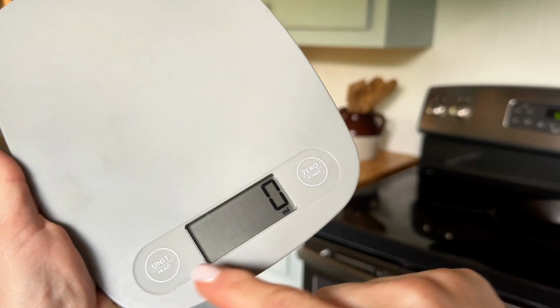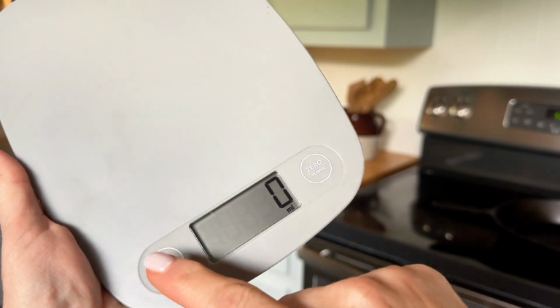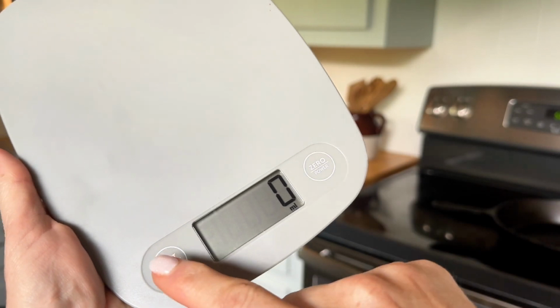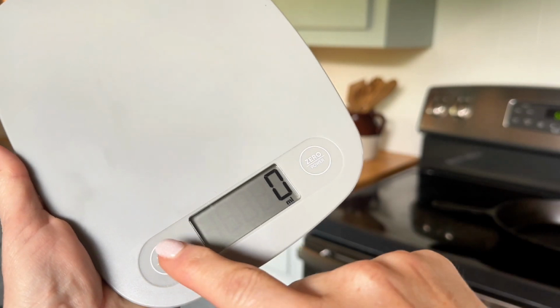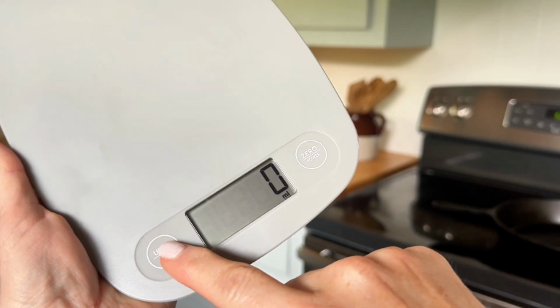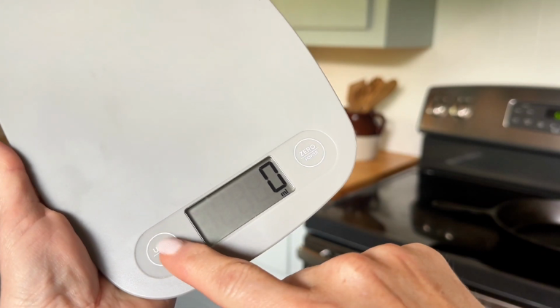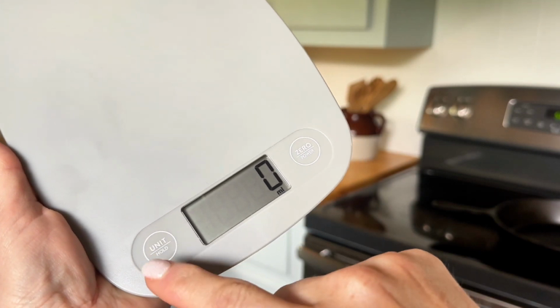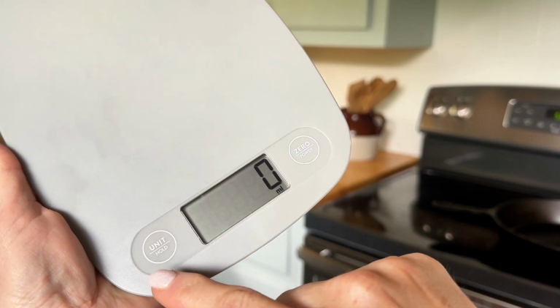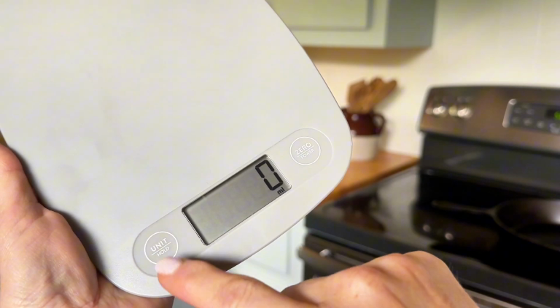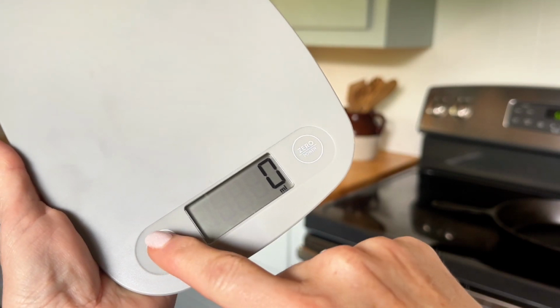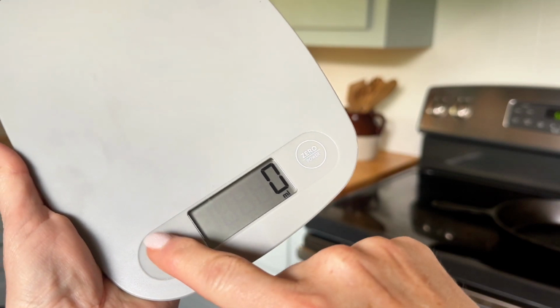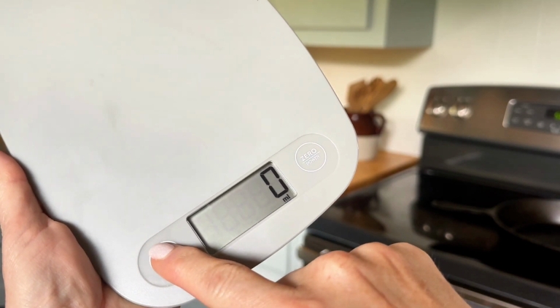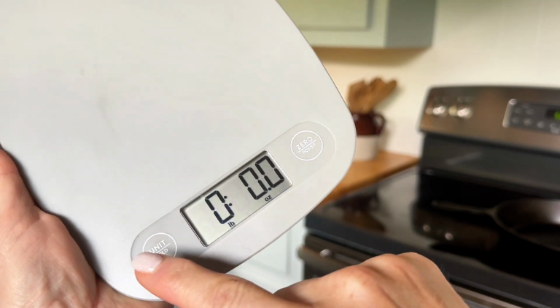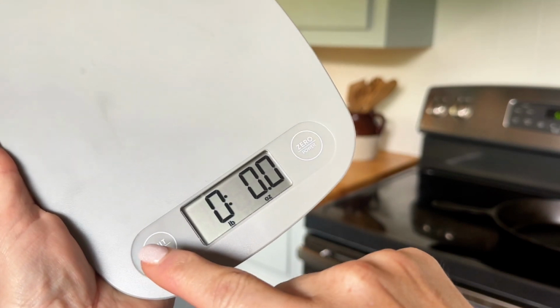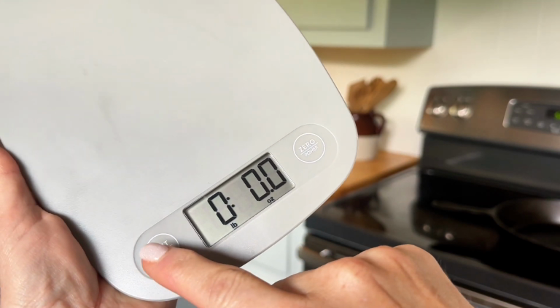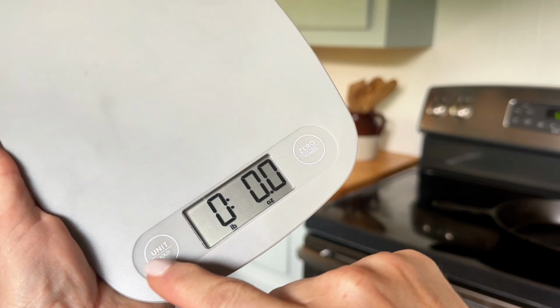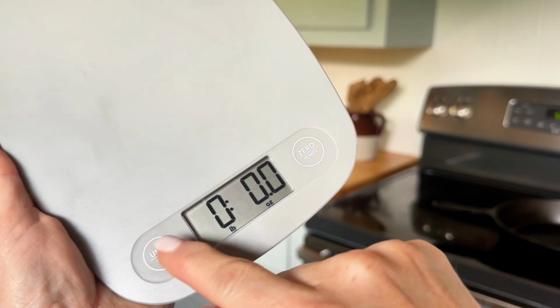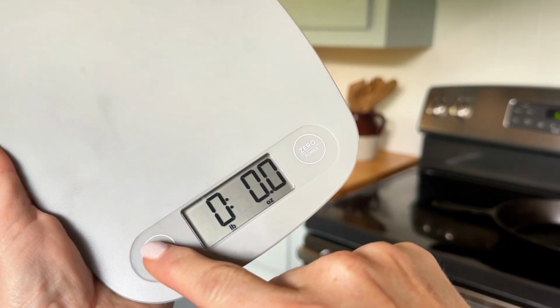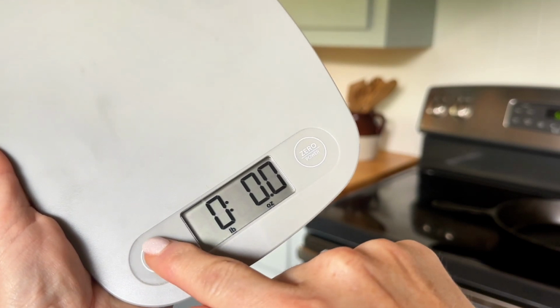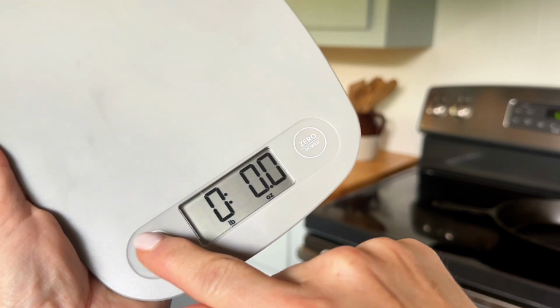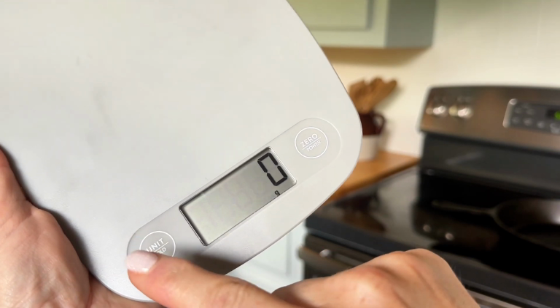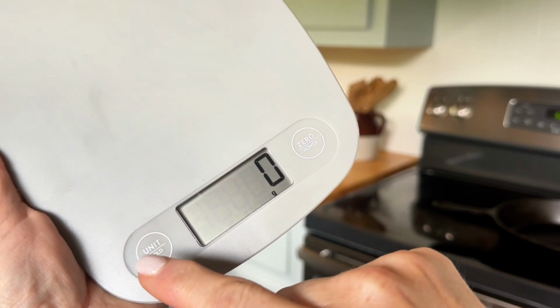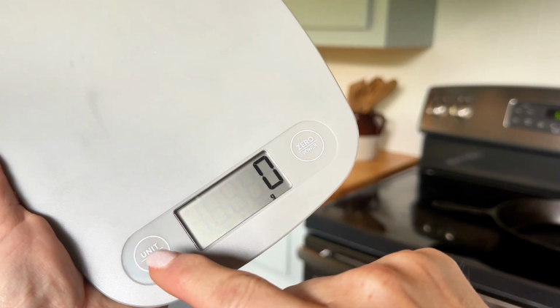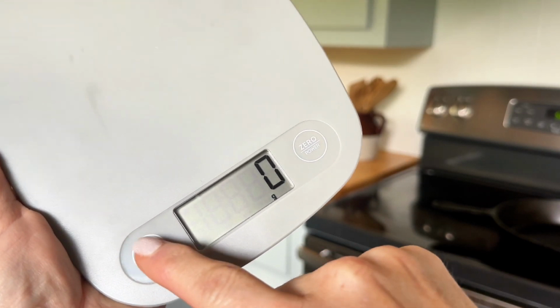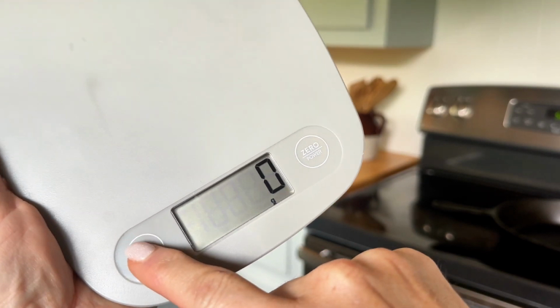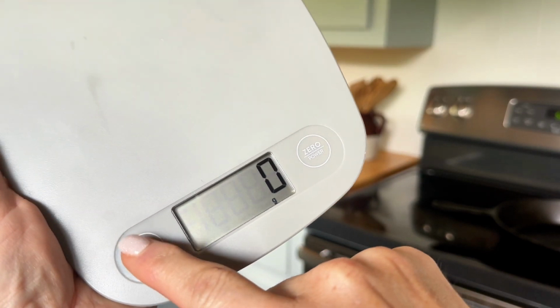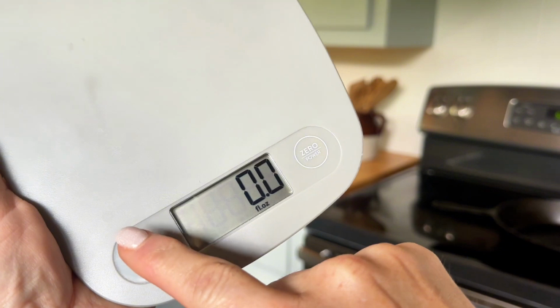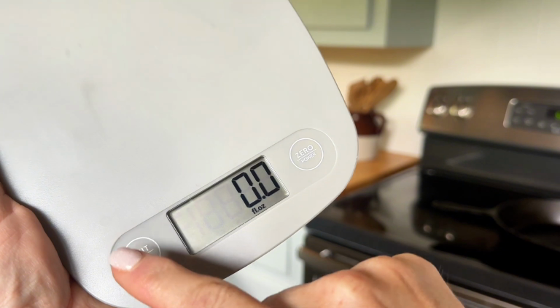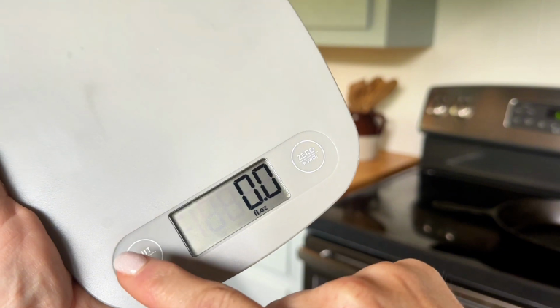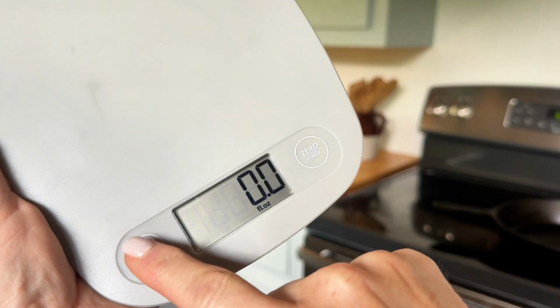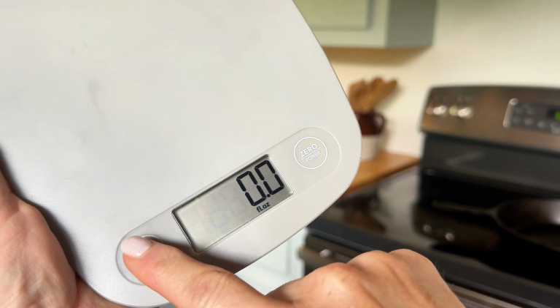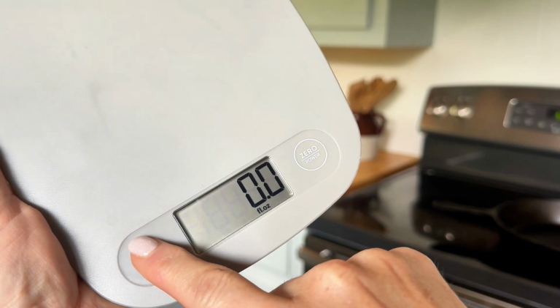You can switch between milliliters, pounds and ounces, grams, and fluid ounces.